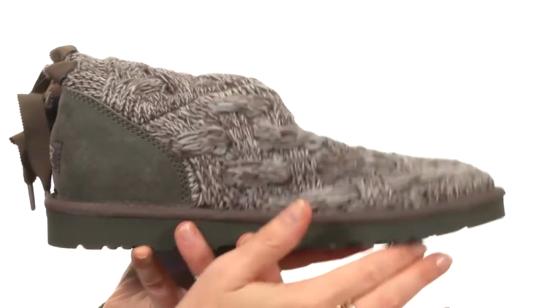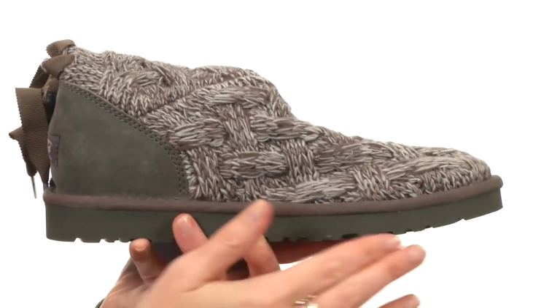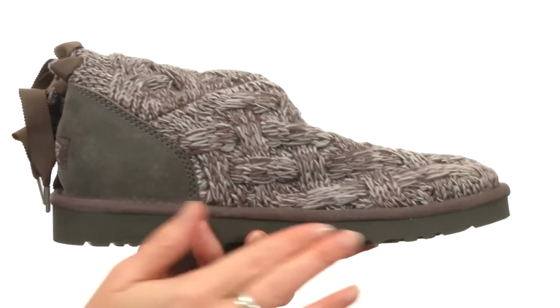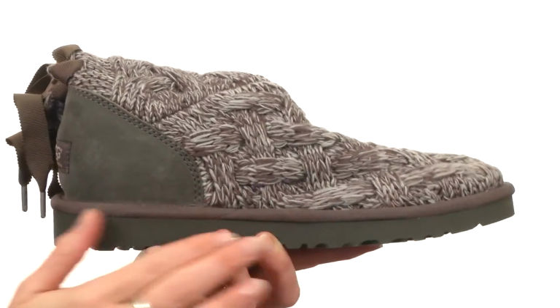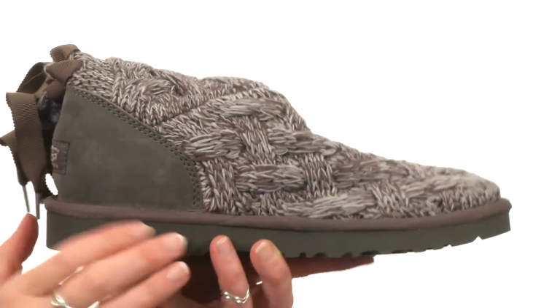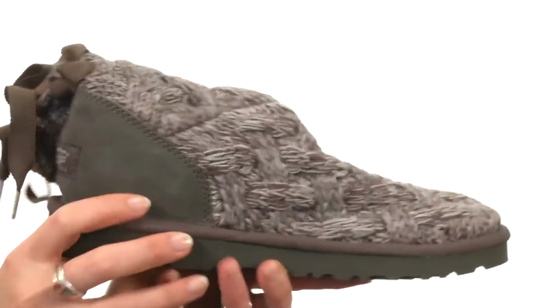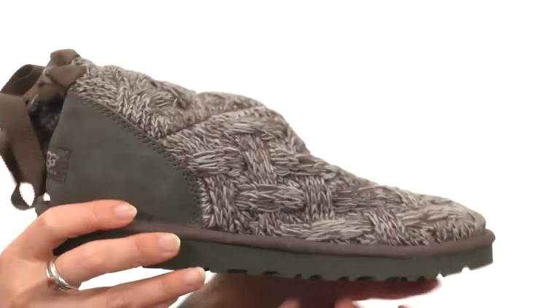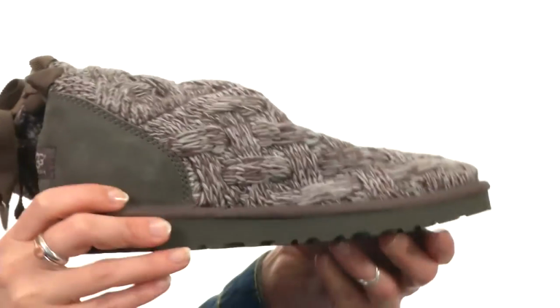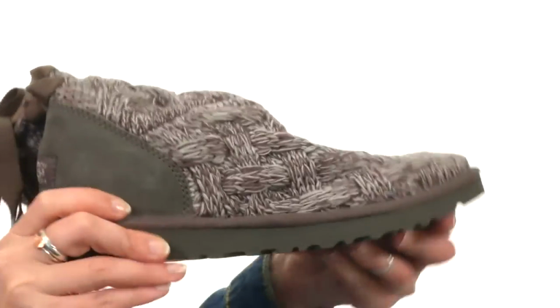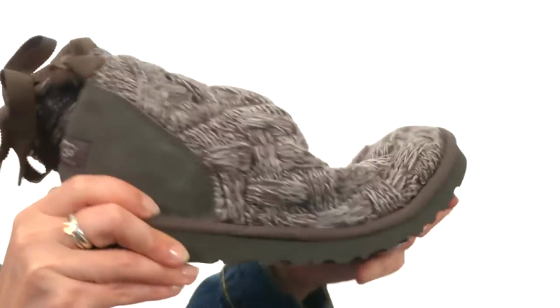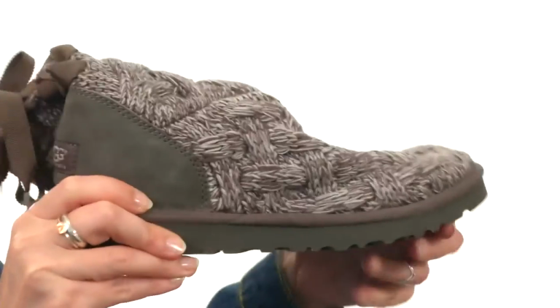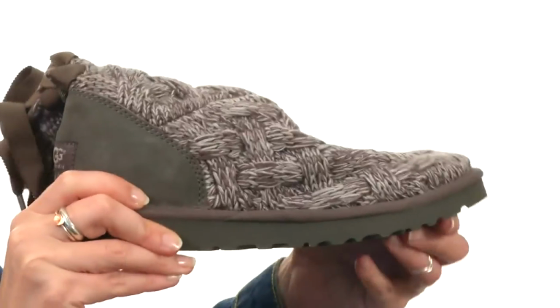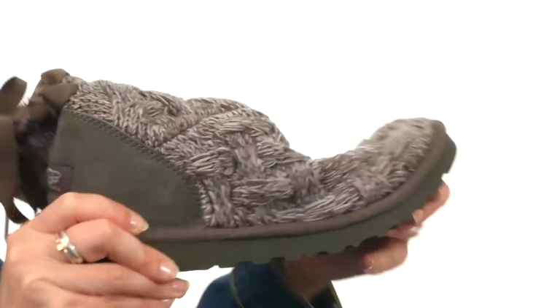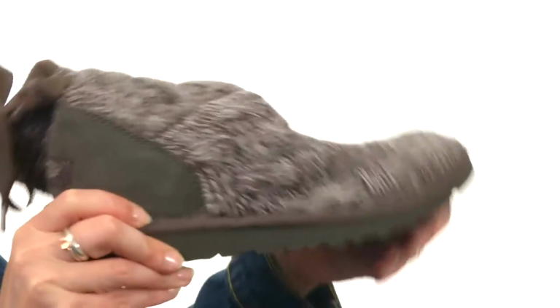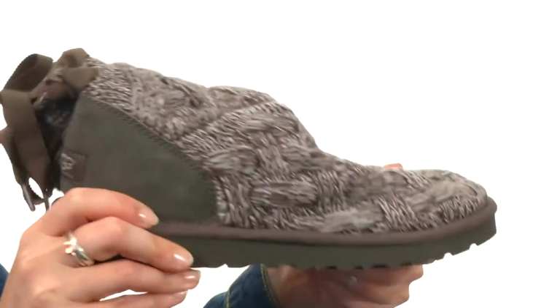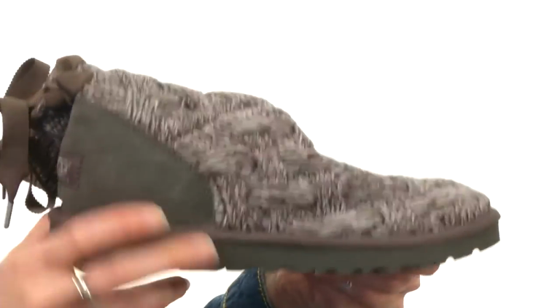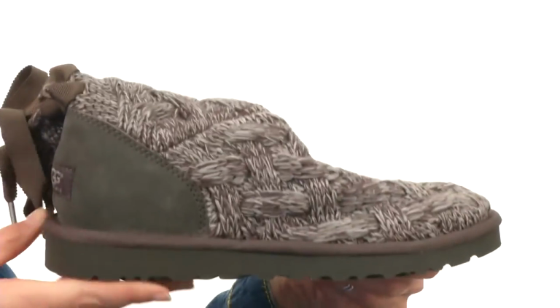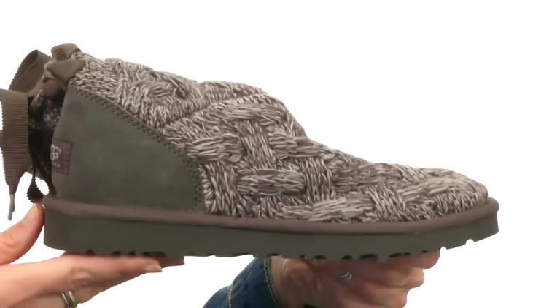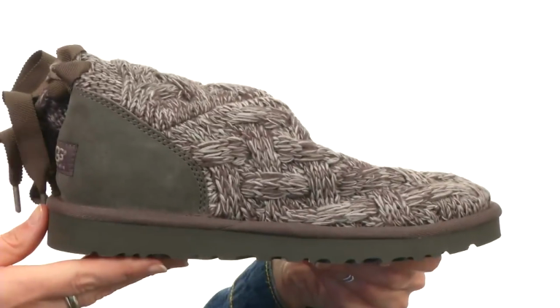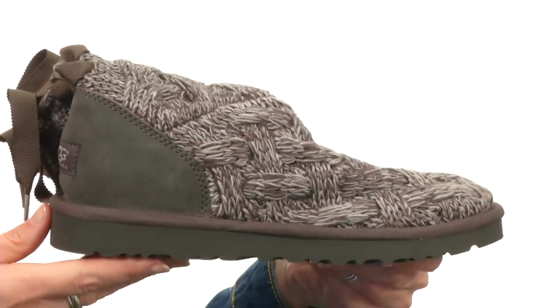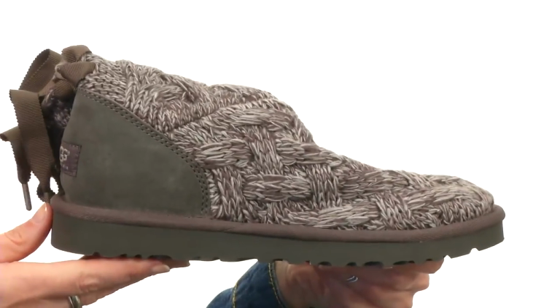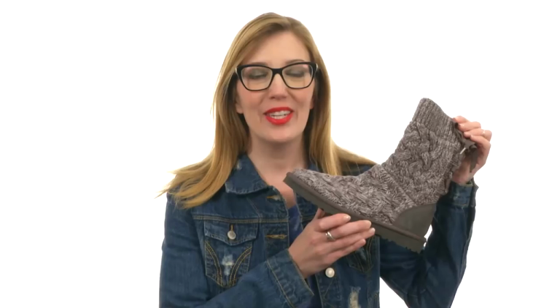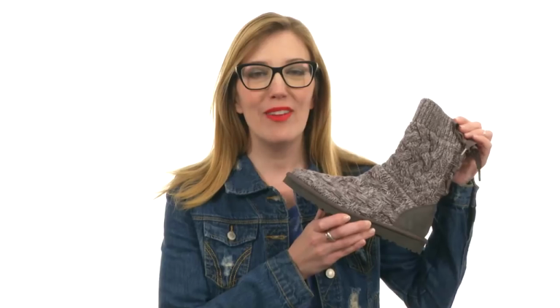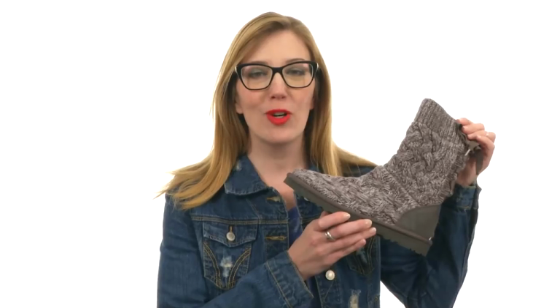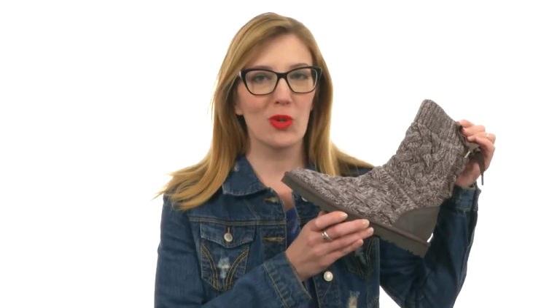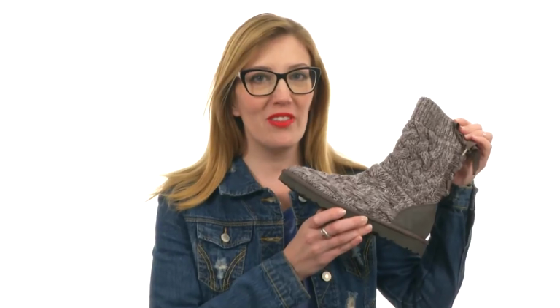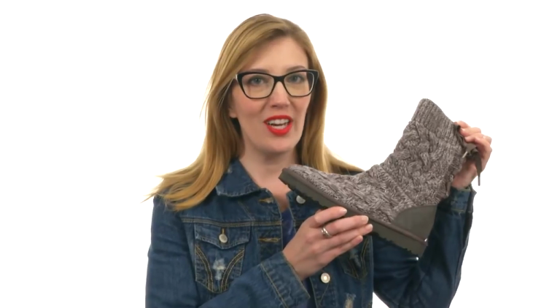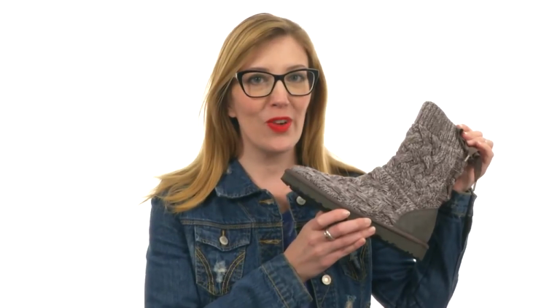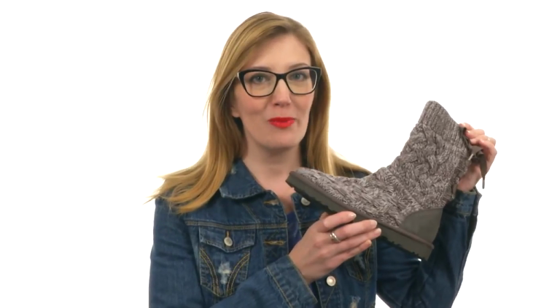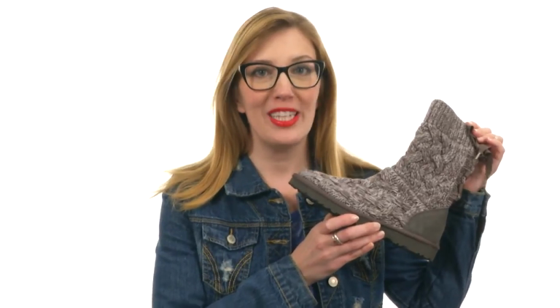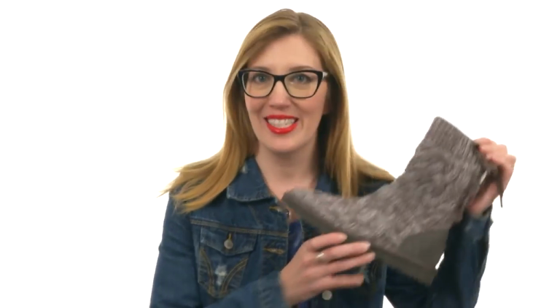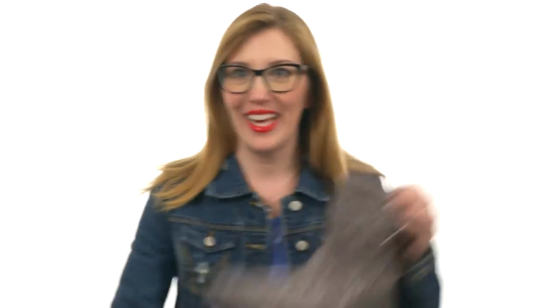The outsole's lightweight, flexible EVA. You're in for a world of comfort with the Isla.